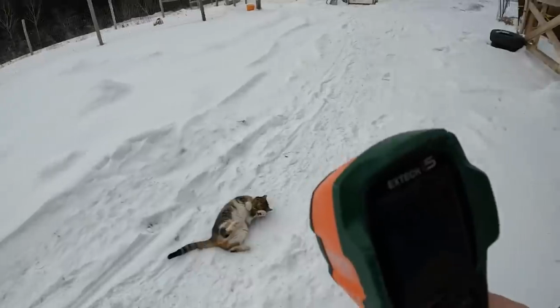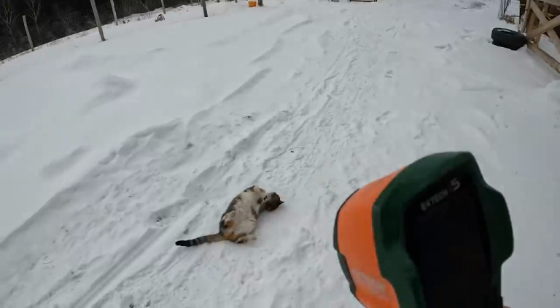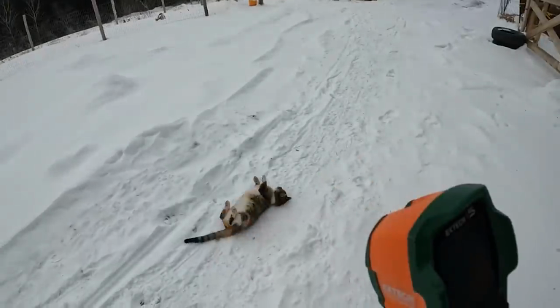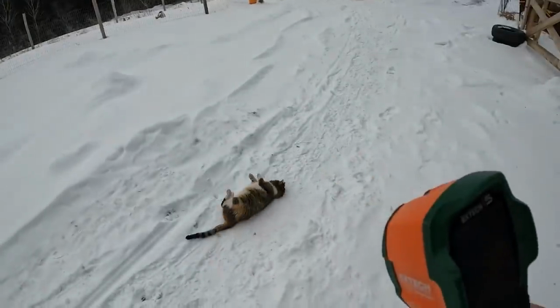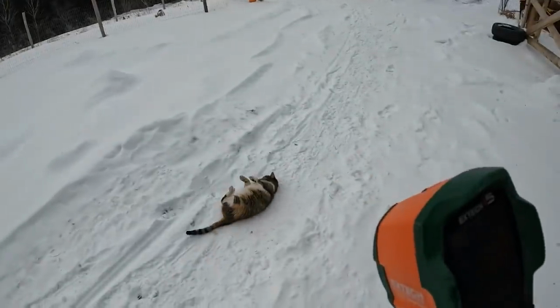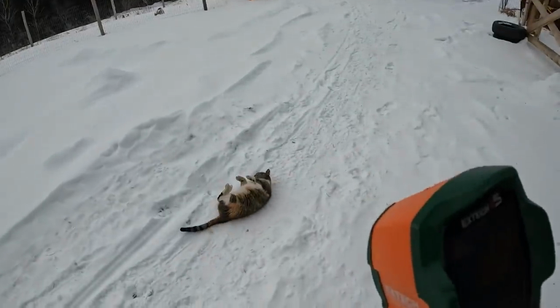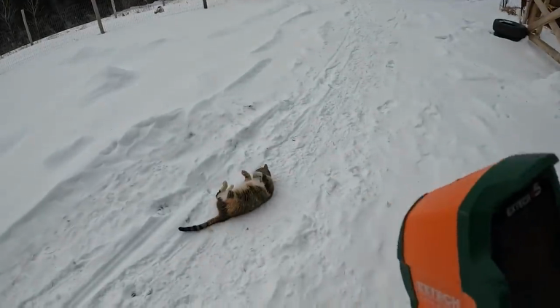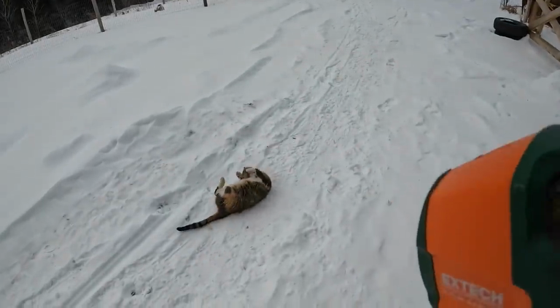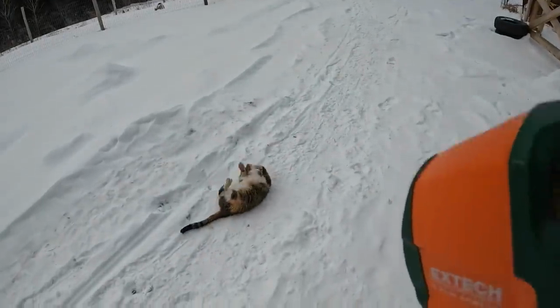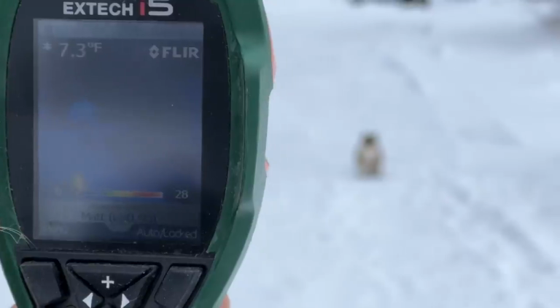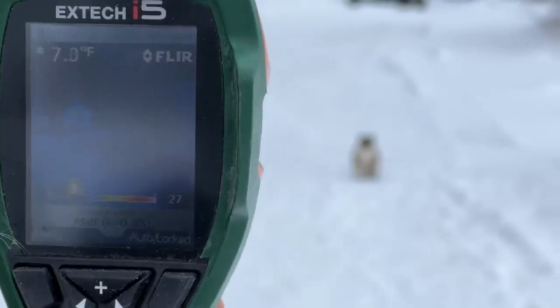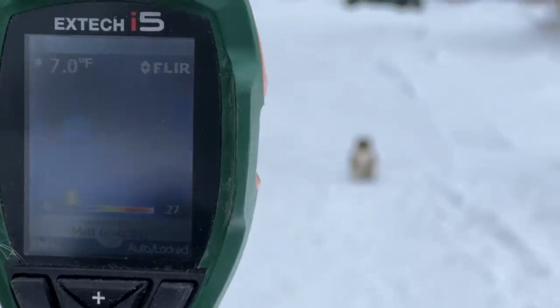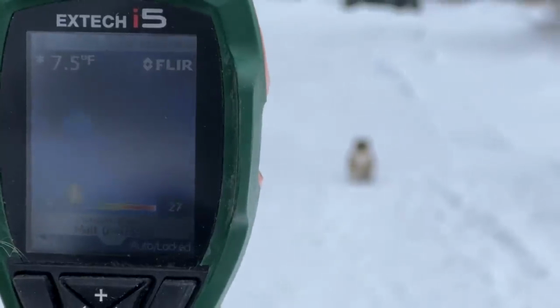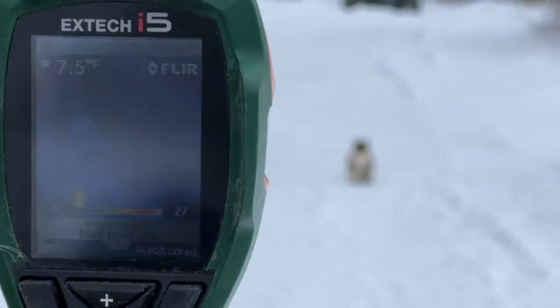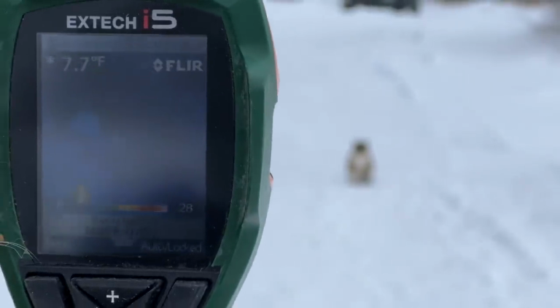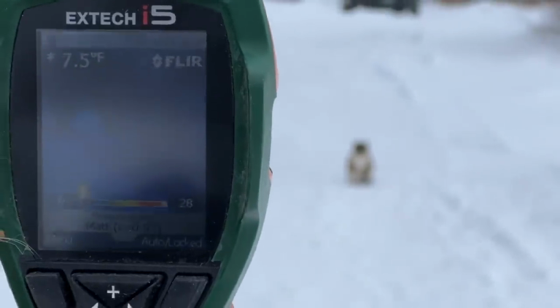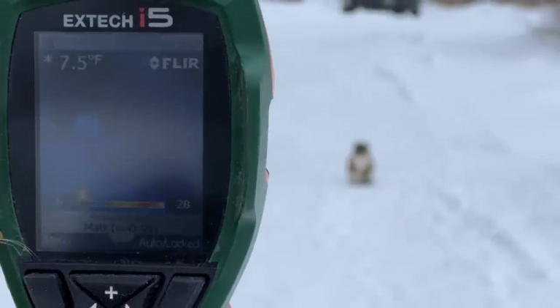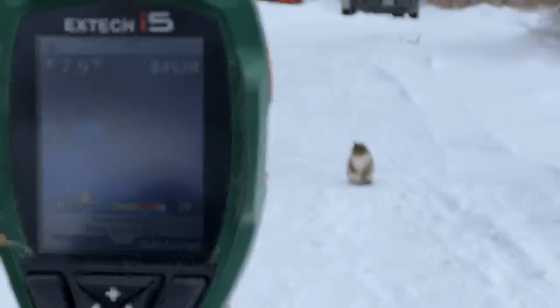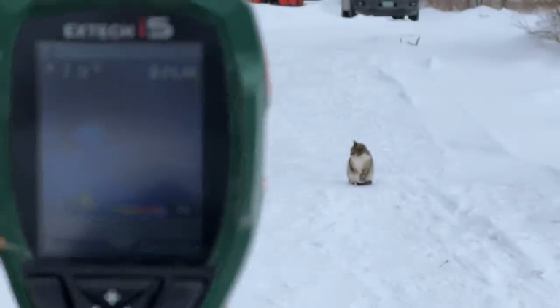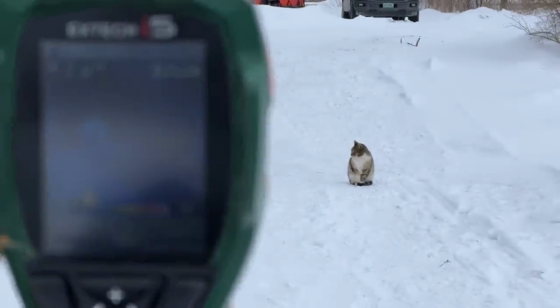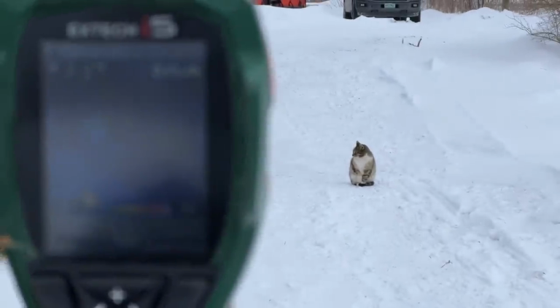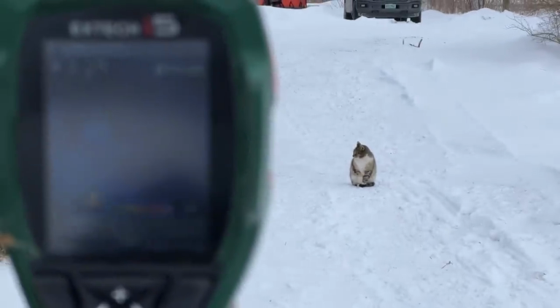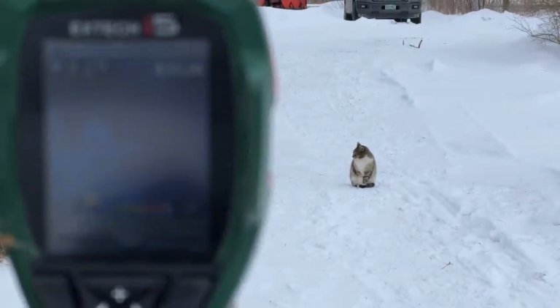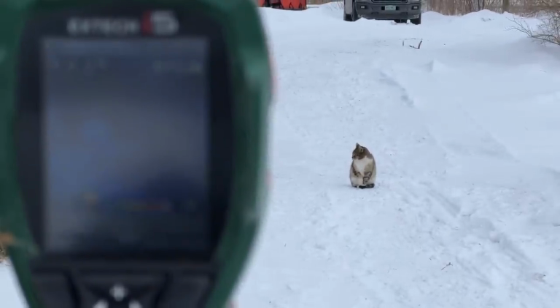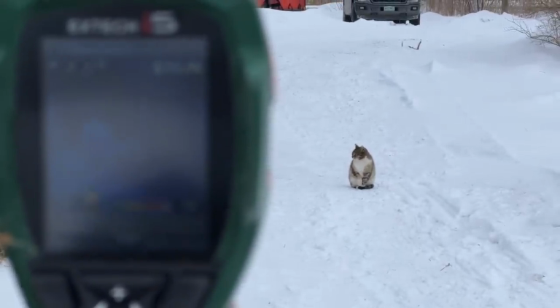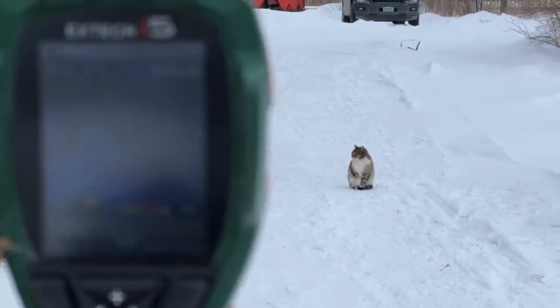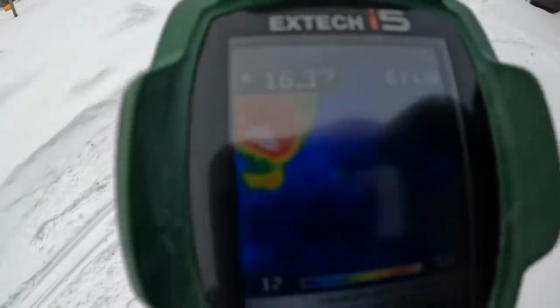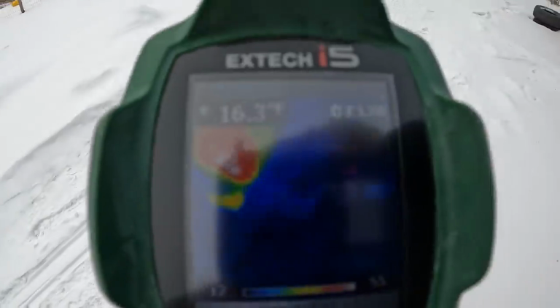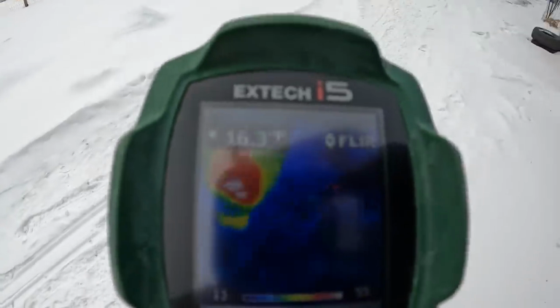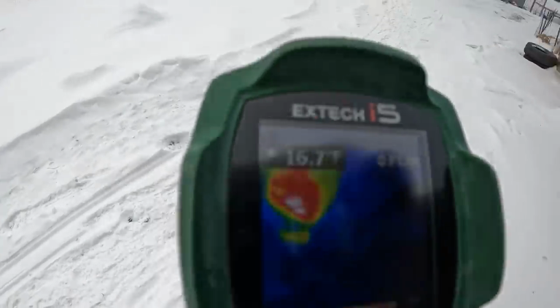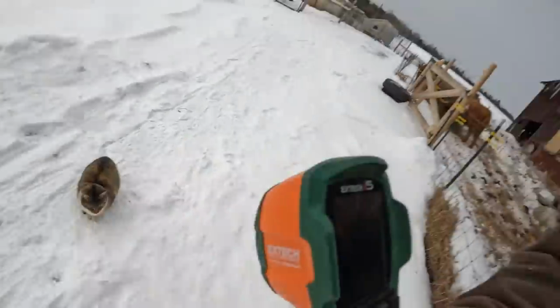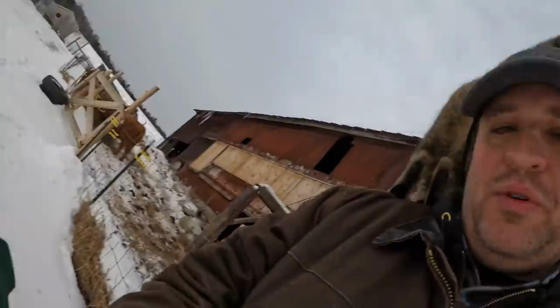Here we have Molly Barncat rolling around. Let's see how she's doing. Her head is the warmest. The back of her body — that's the coldest. Pretty cool.